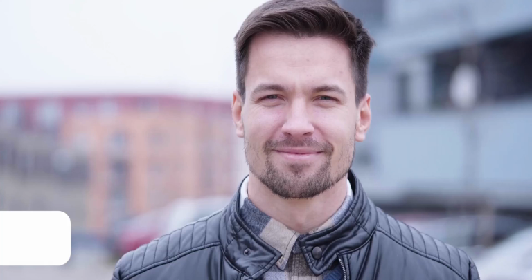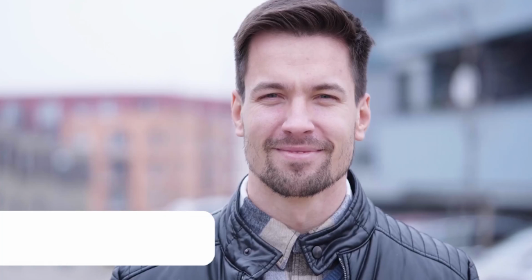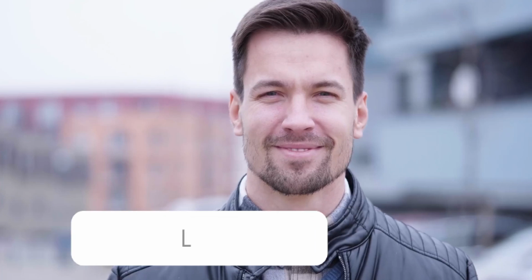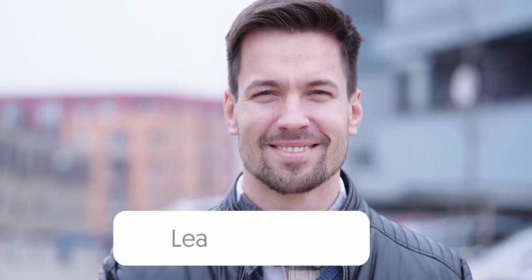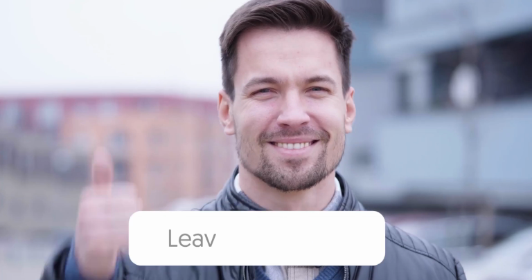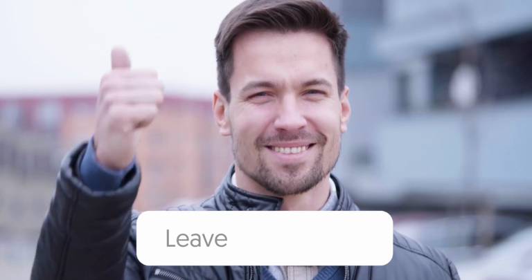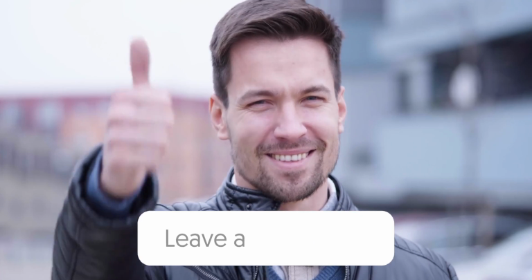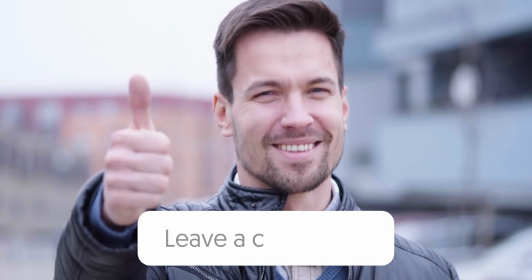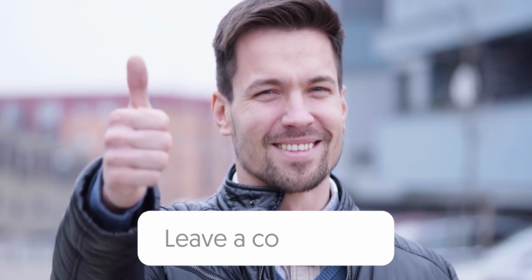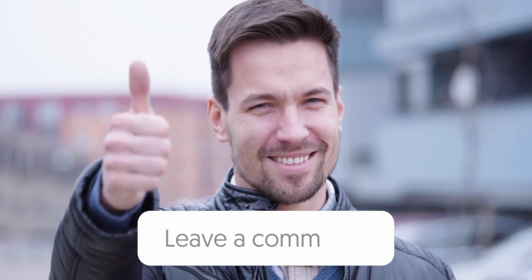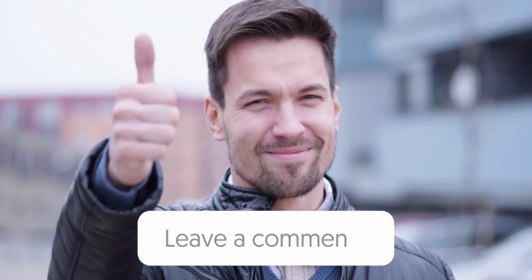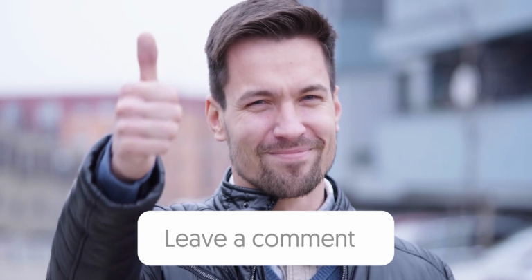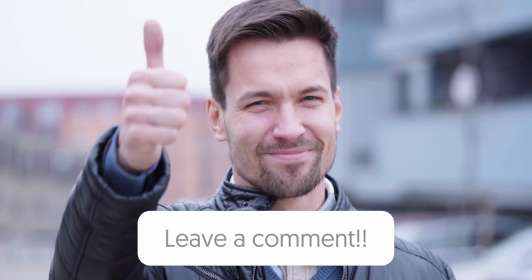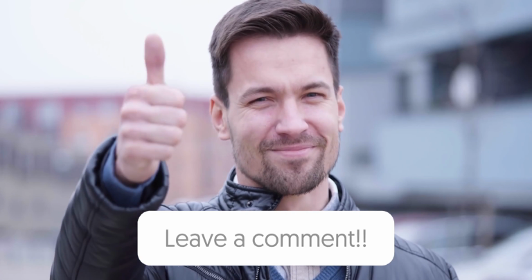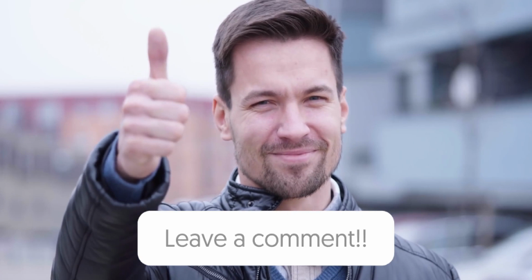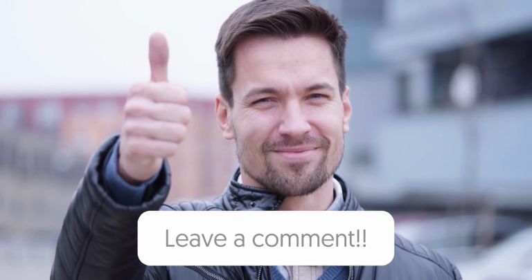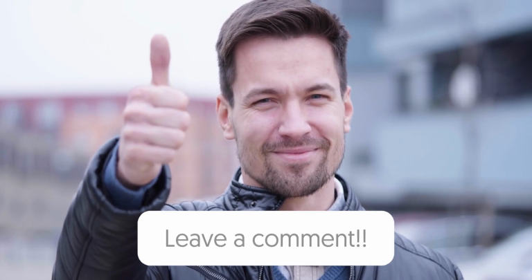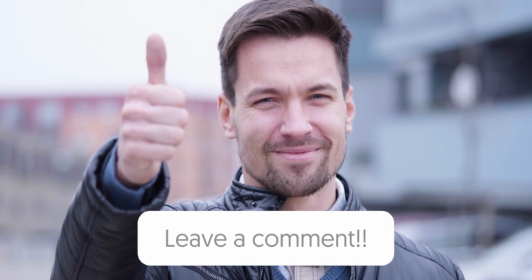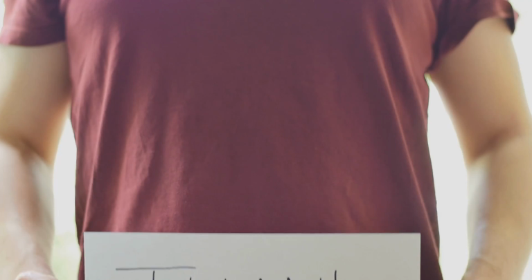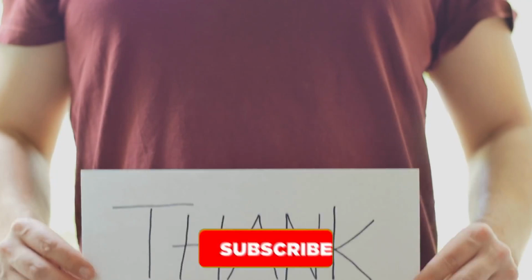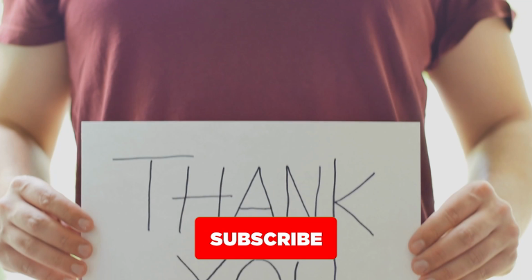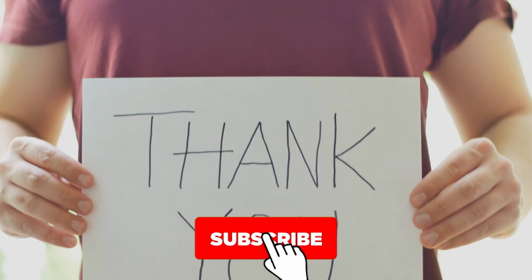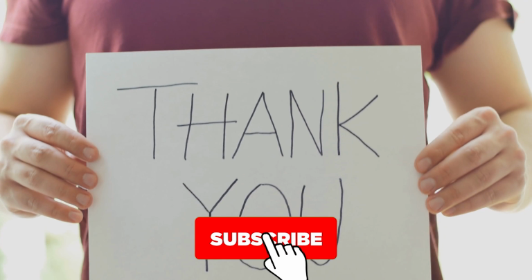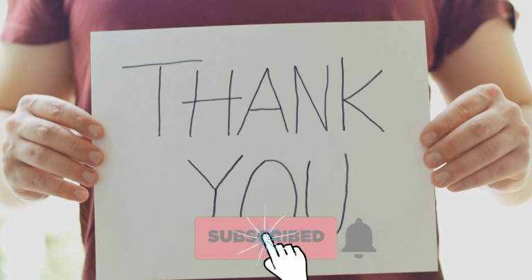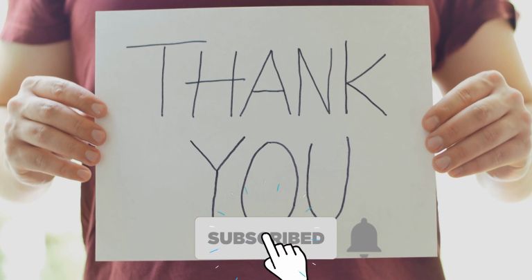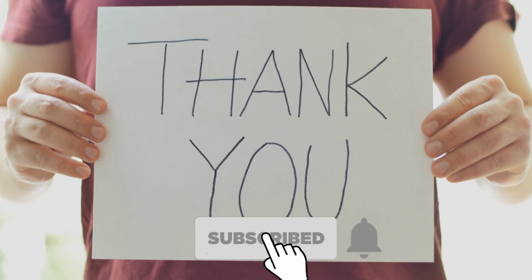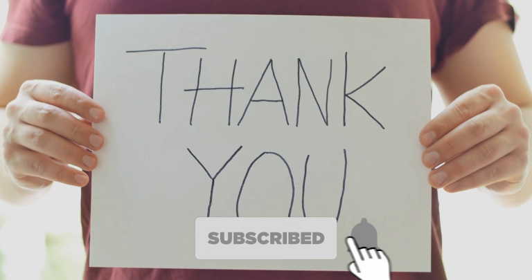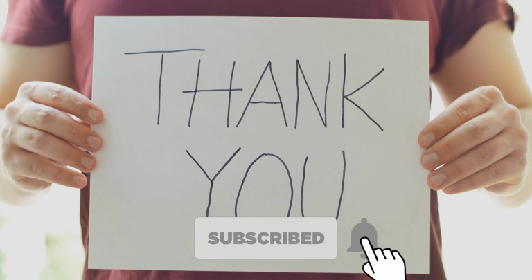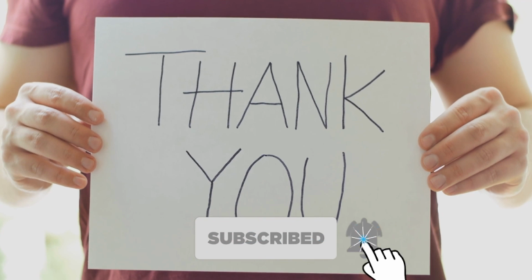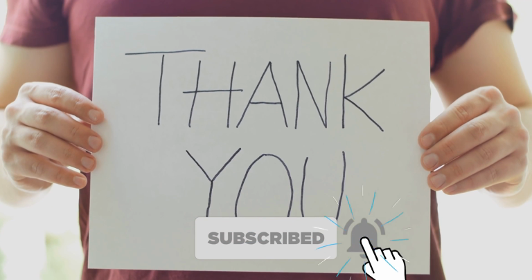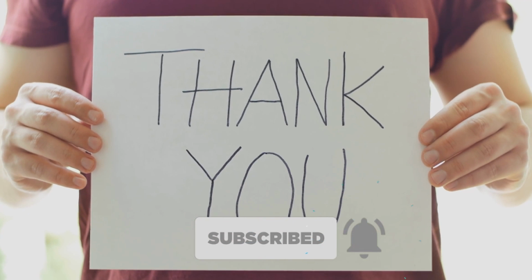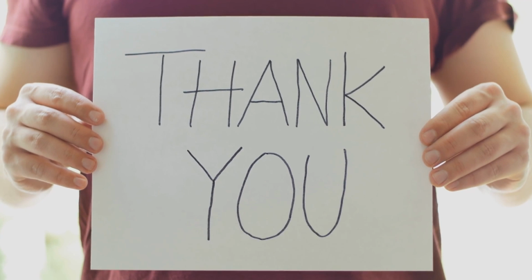Let us know in the comments which model works best for you and why. Thank you for watching the video, and that's all for this one.